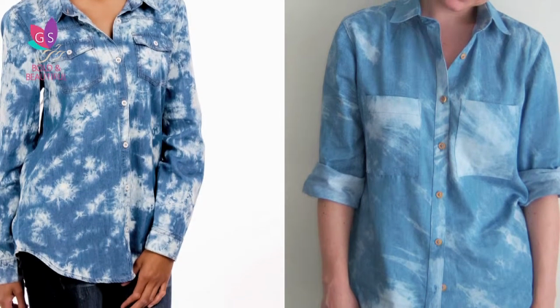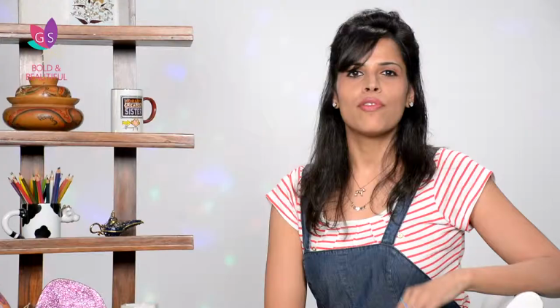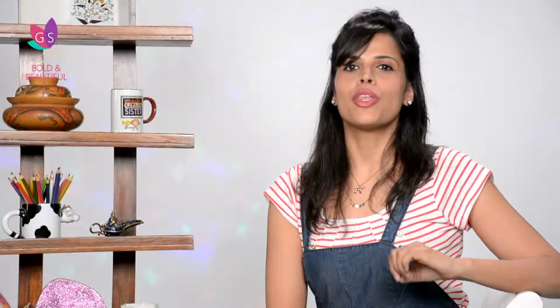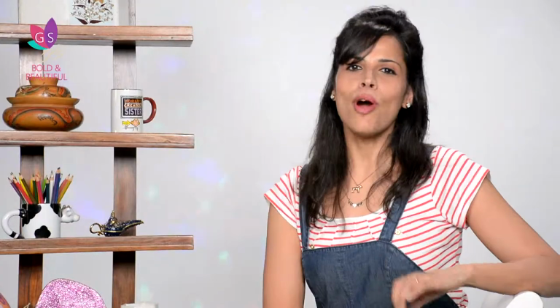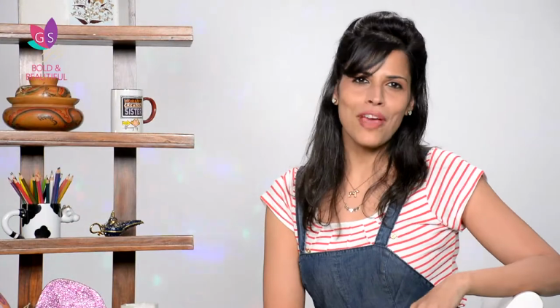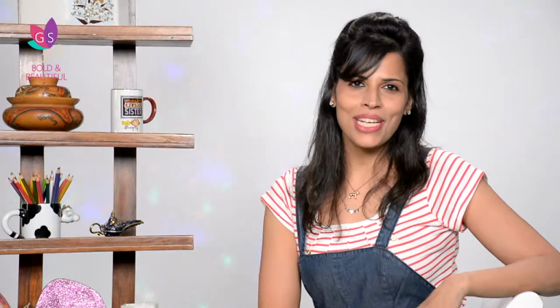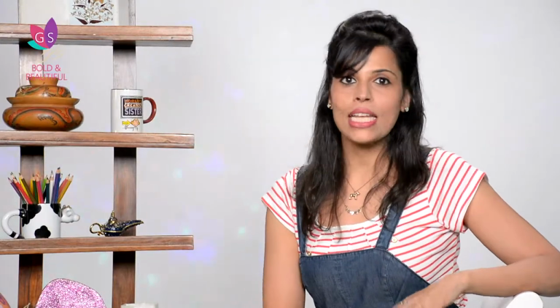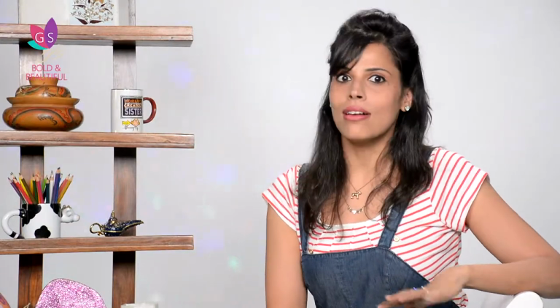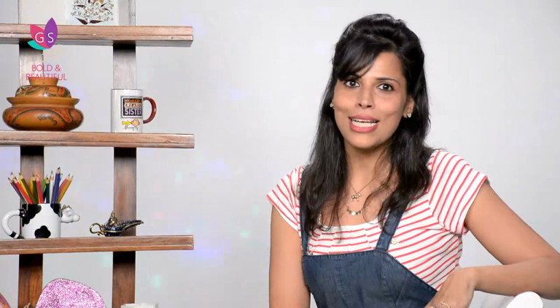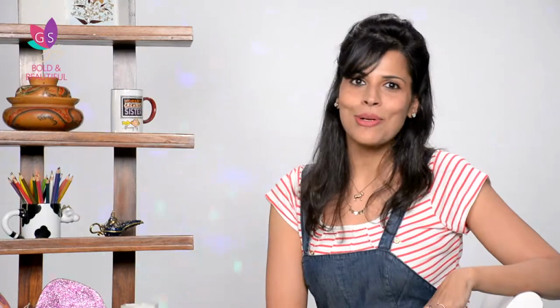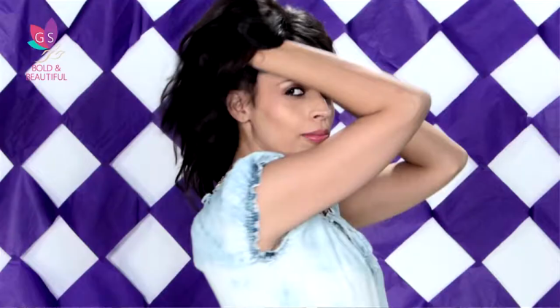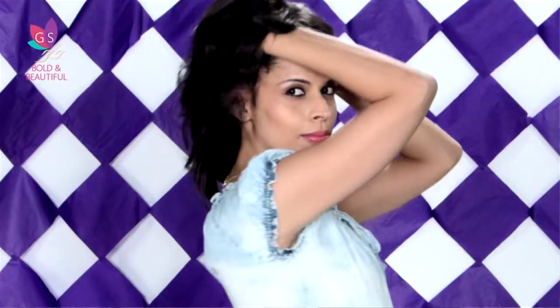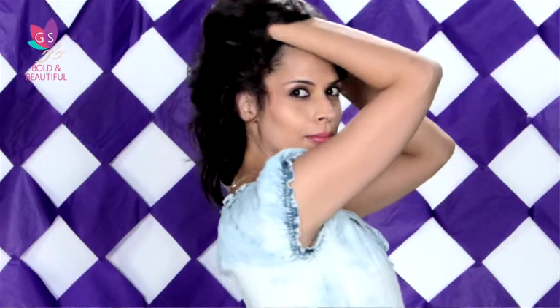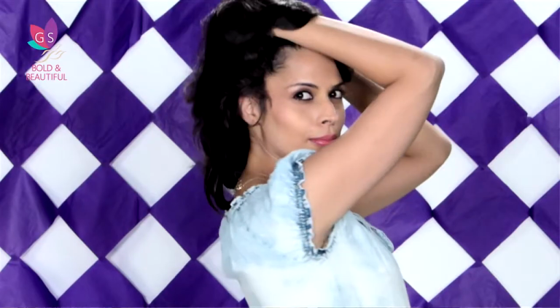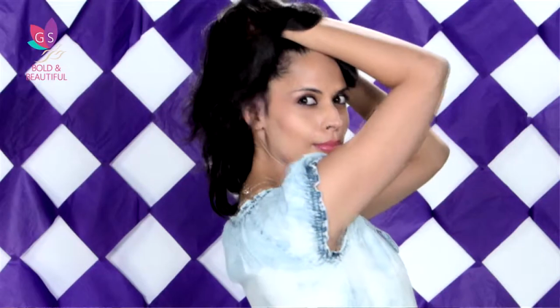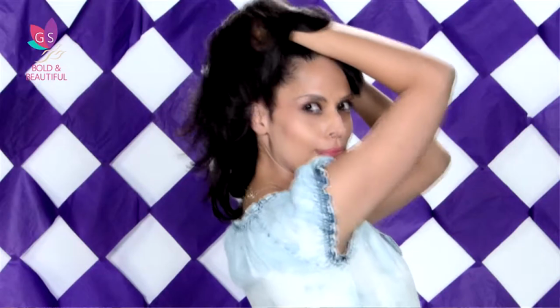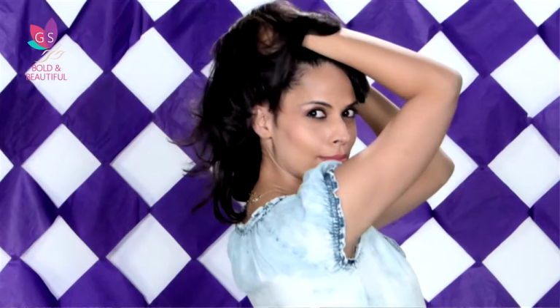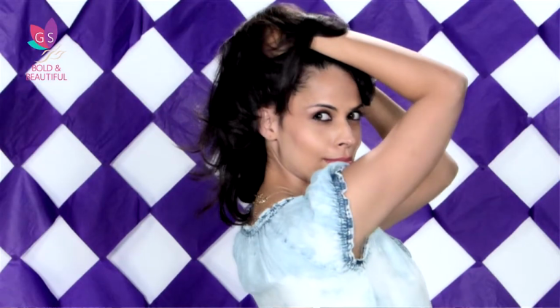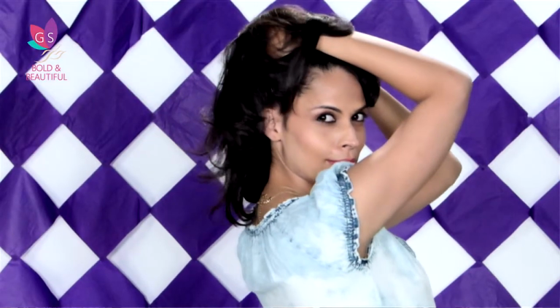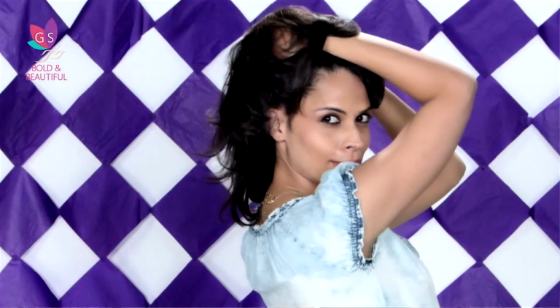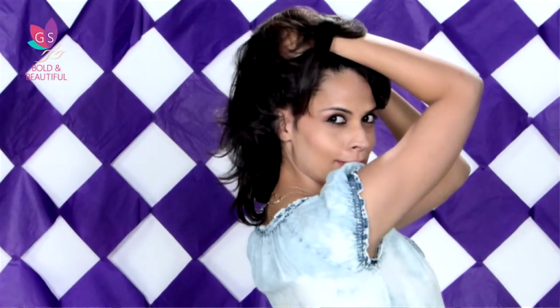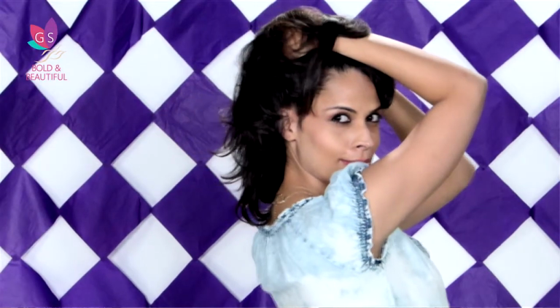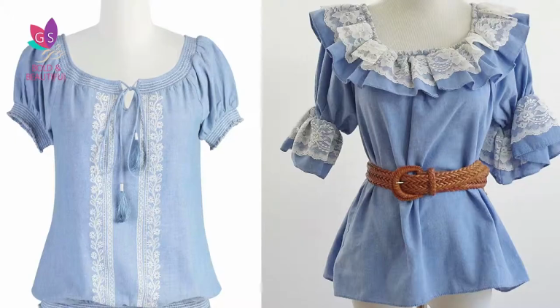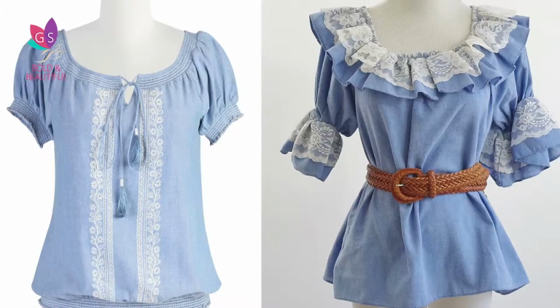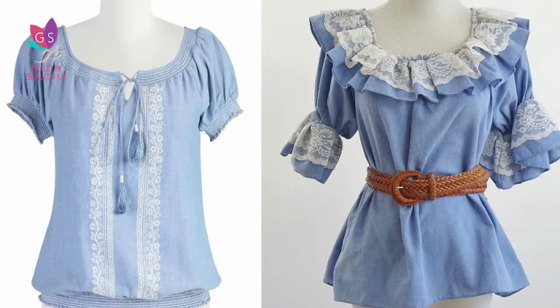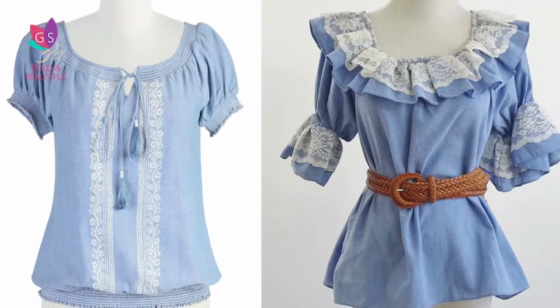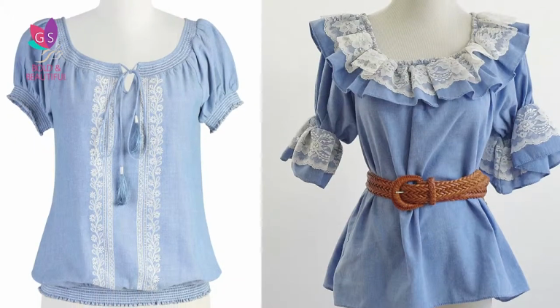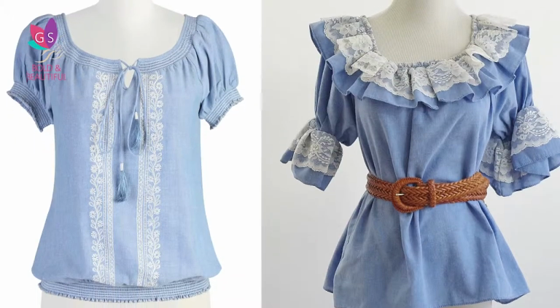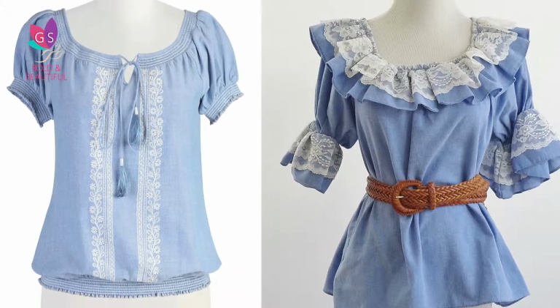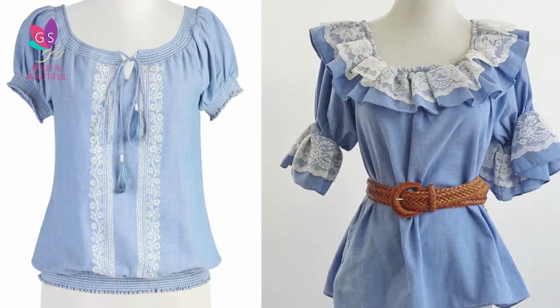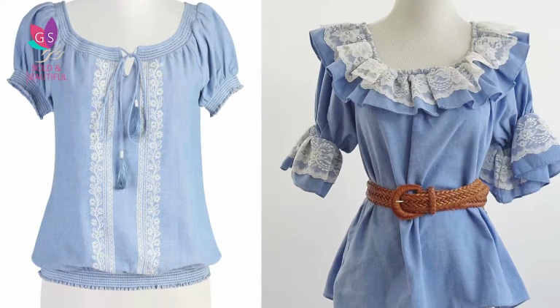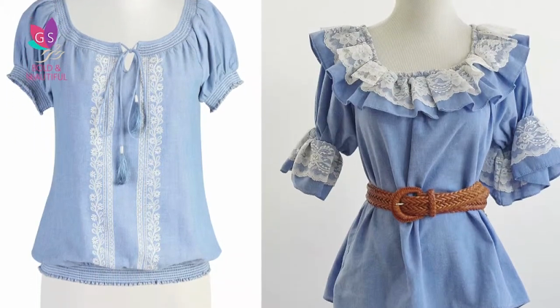For a more feminine and girly look, one could pick a peasant top. It's cute and can be teamed with a full skirt. Oh, so cute!